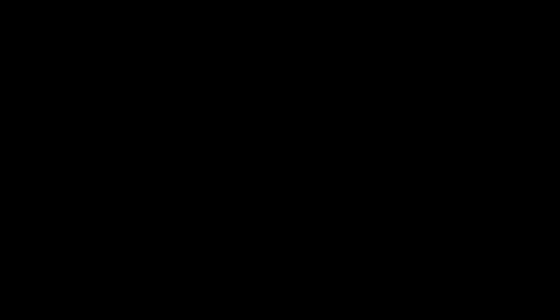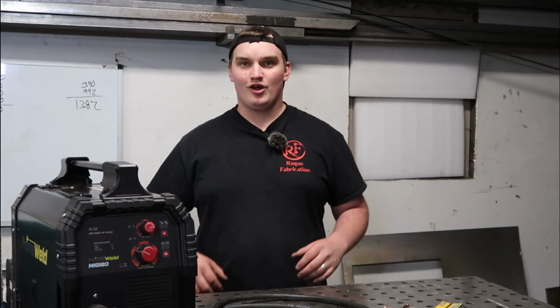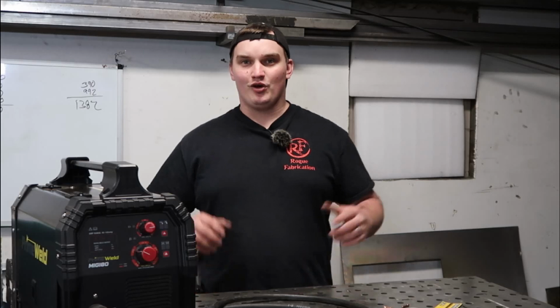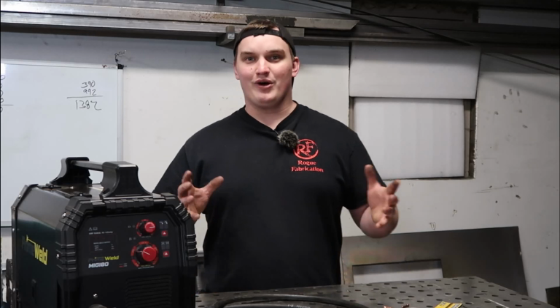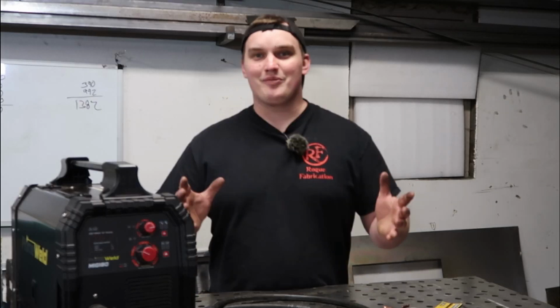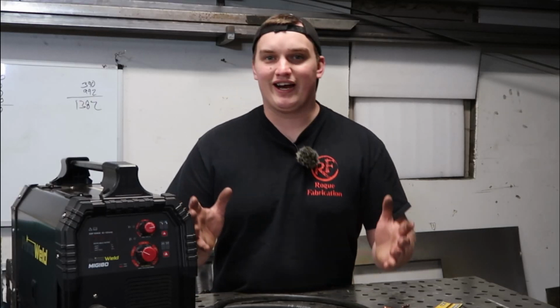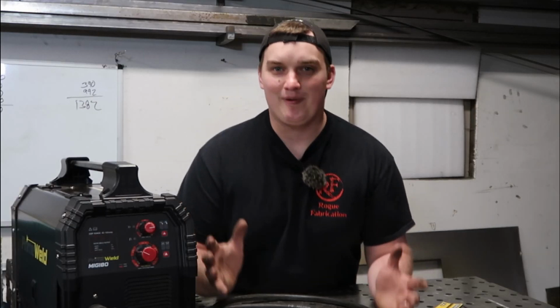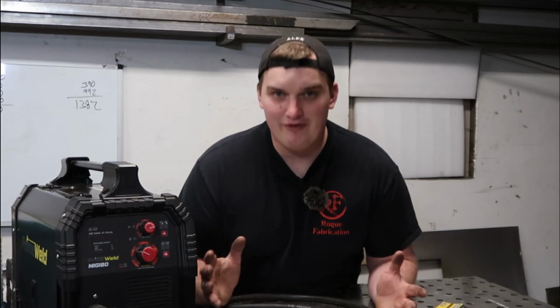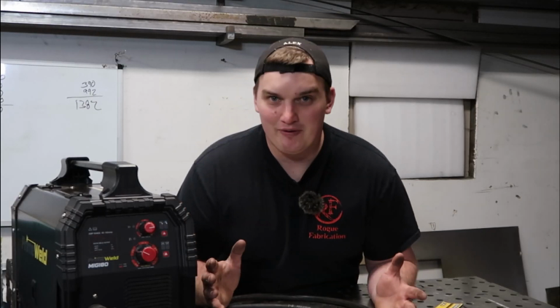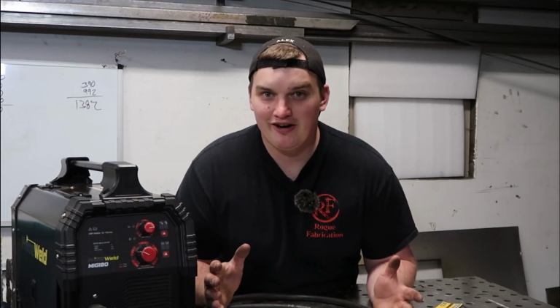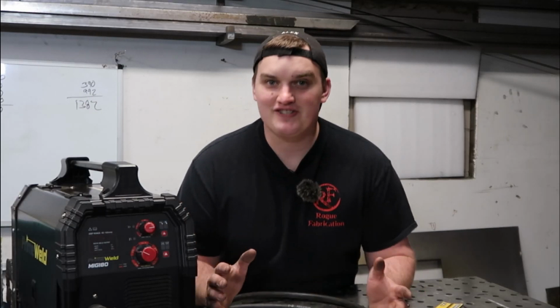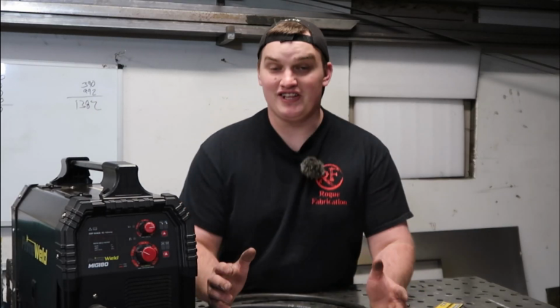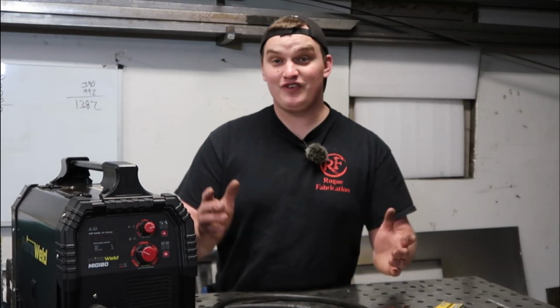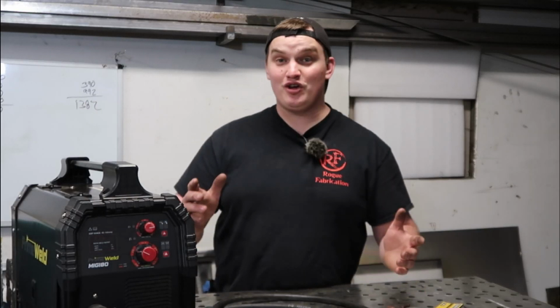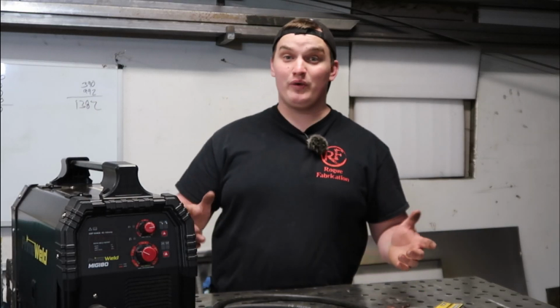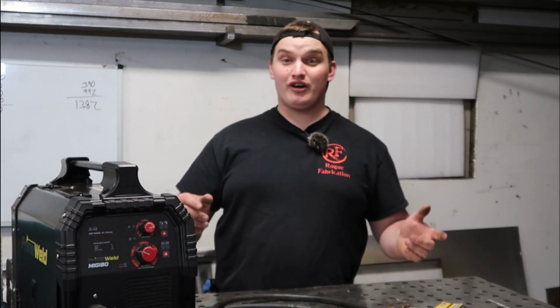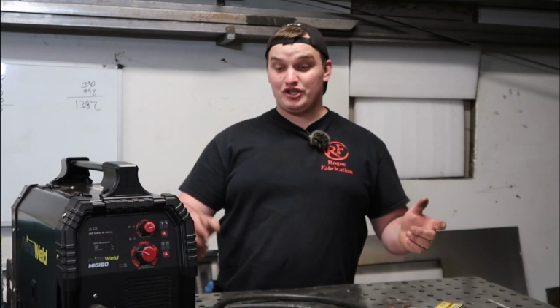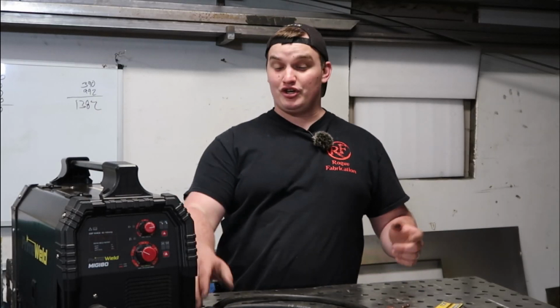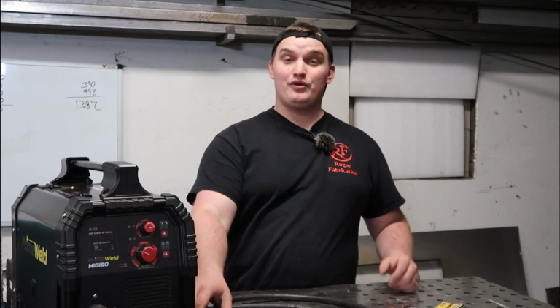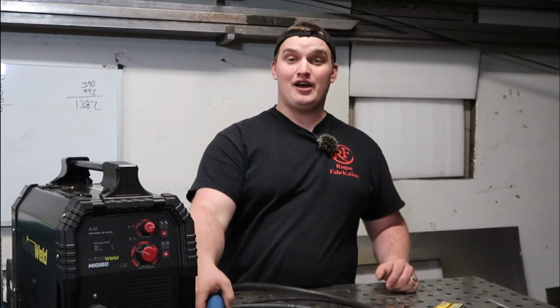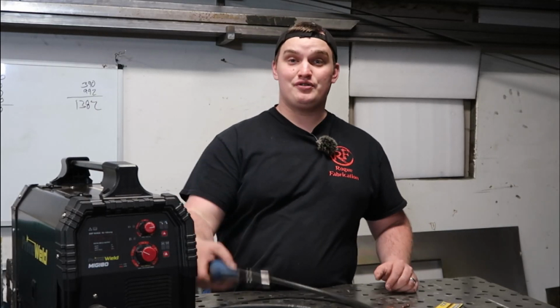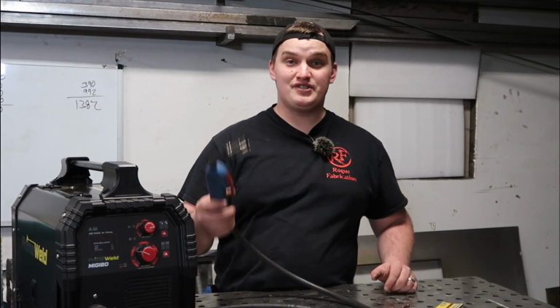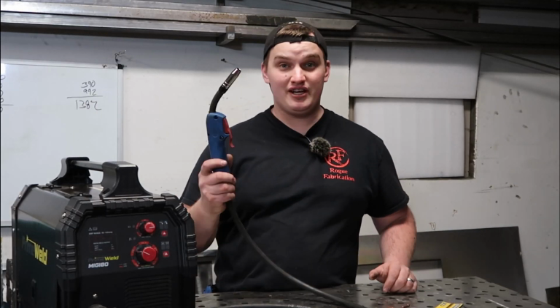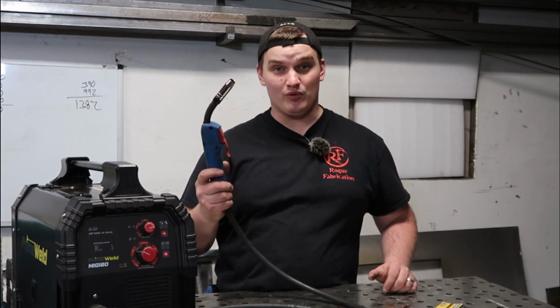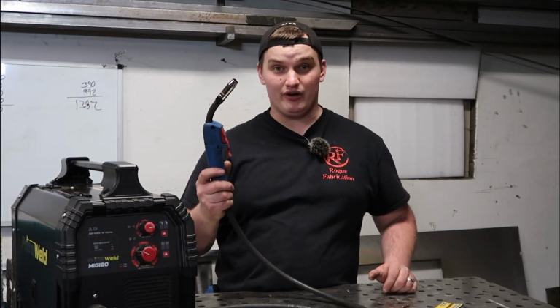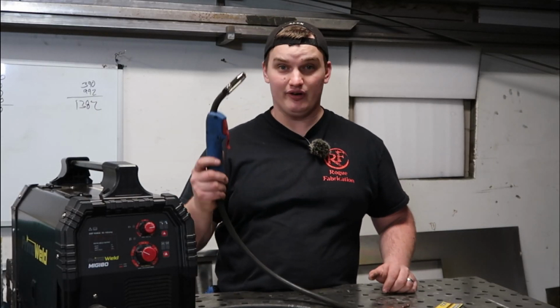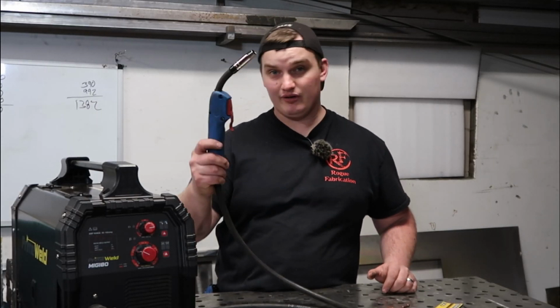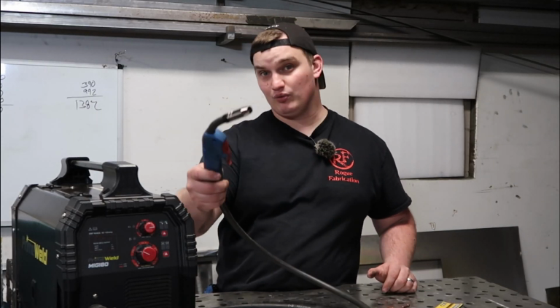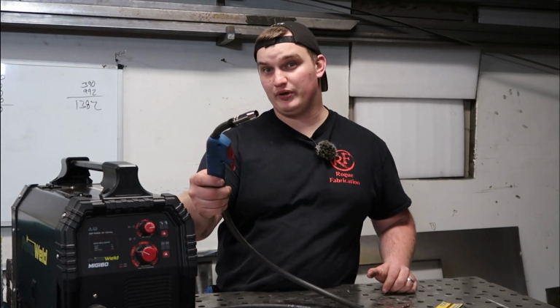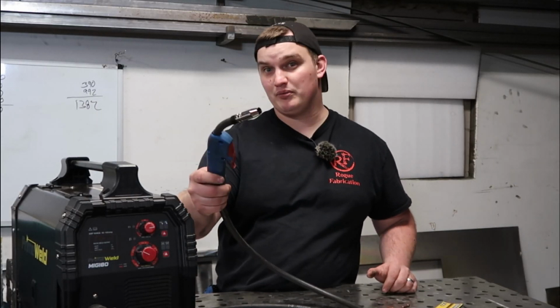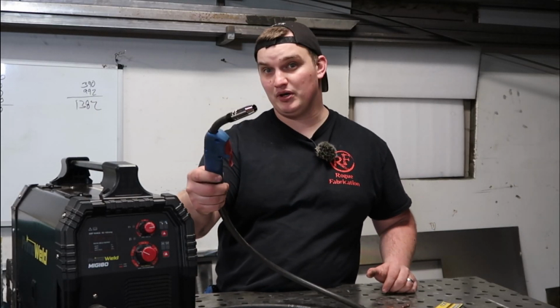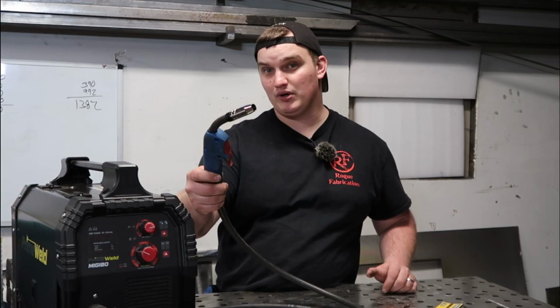Welcome back, happy fabricators. In this video, we are going to show you how to TIG weld with your MIG welder.